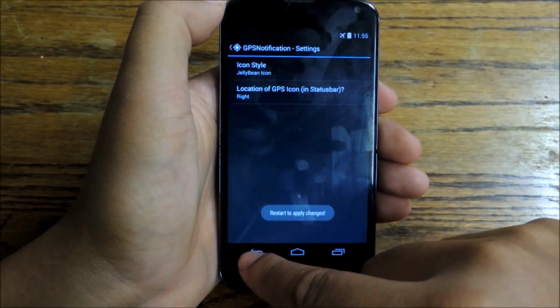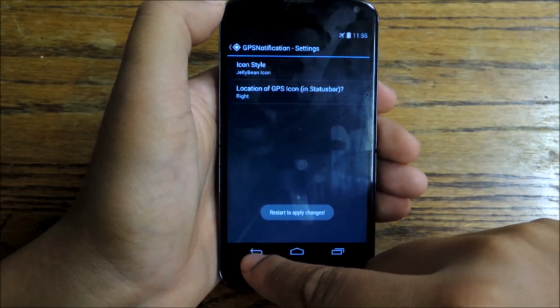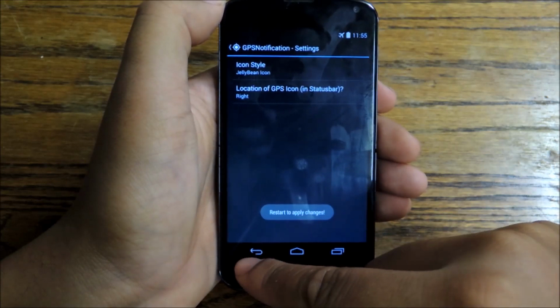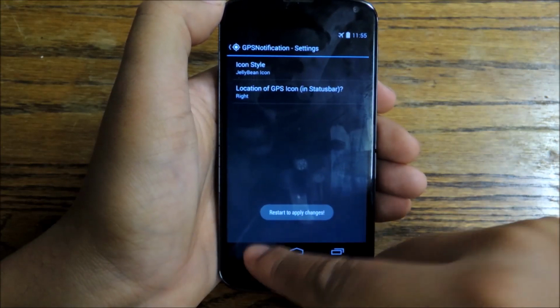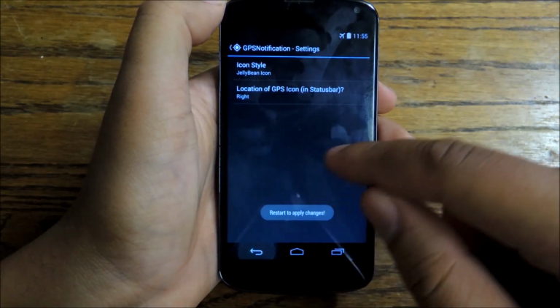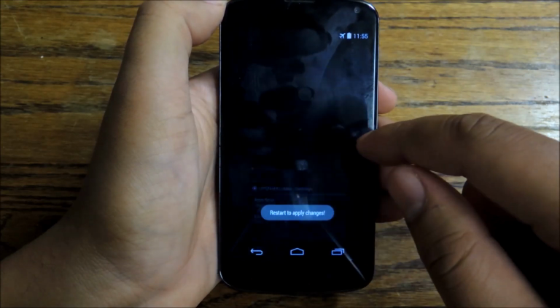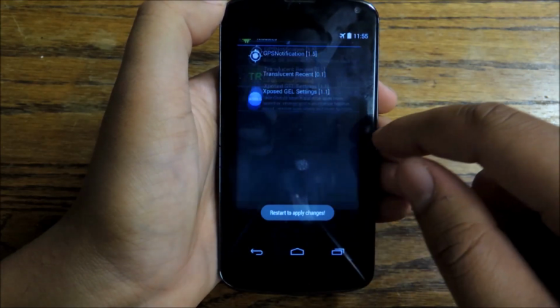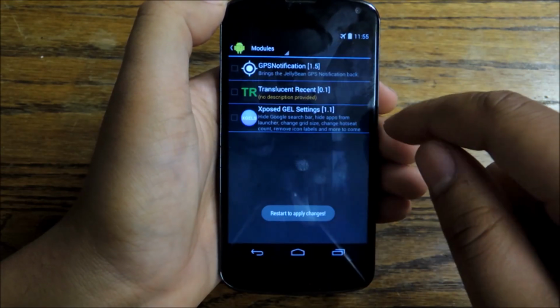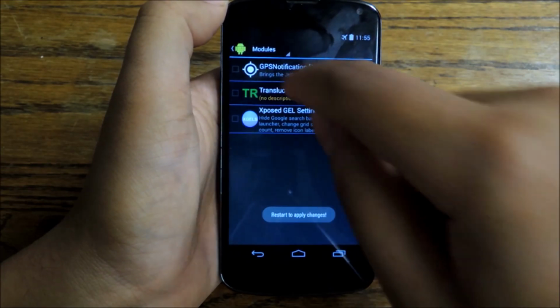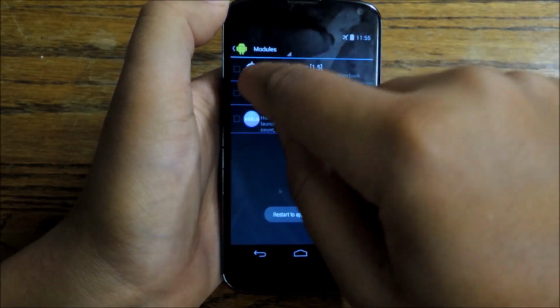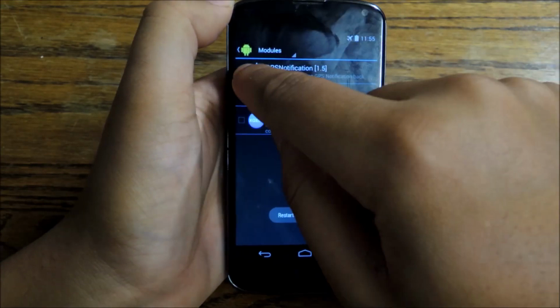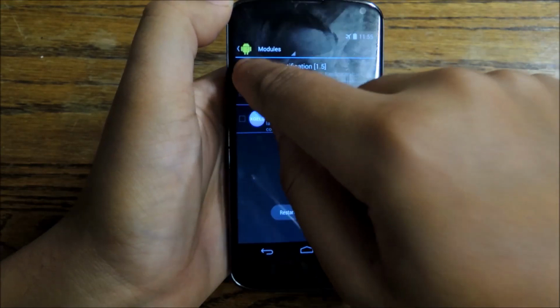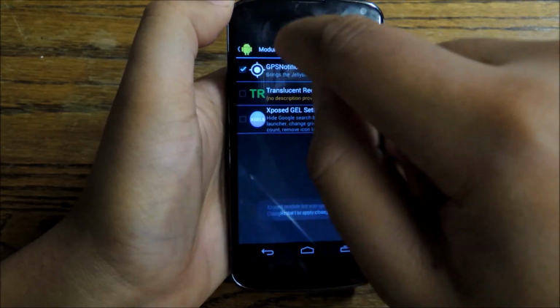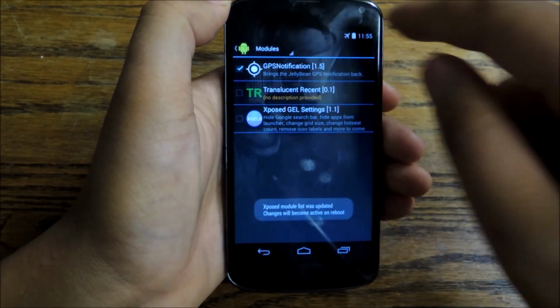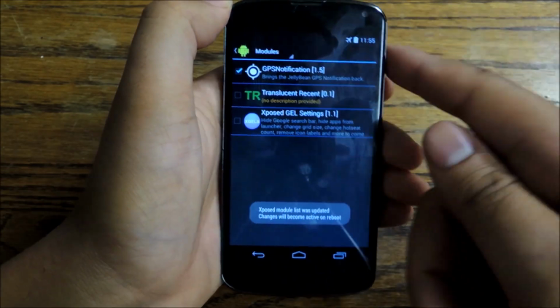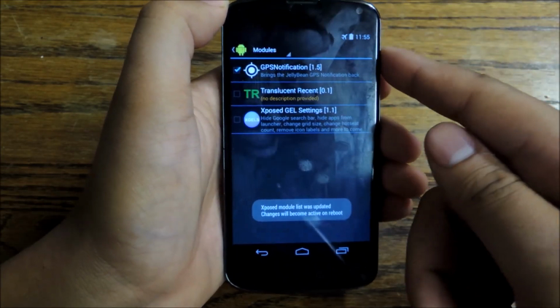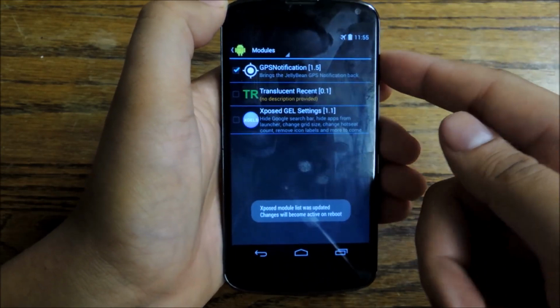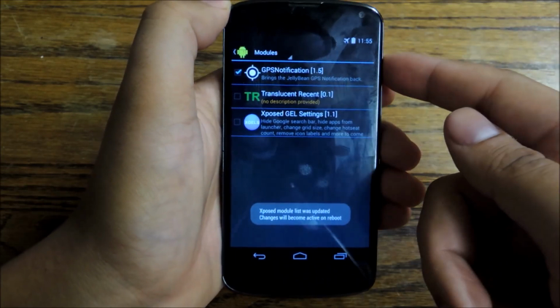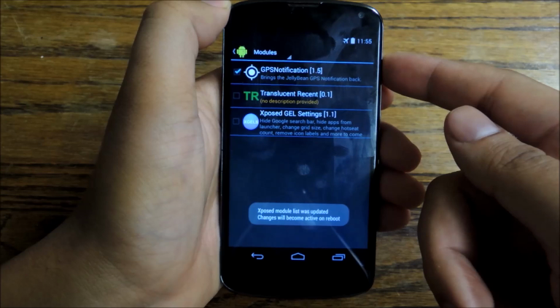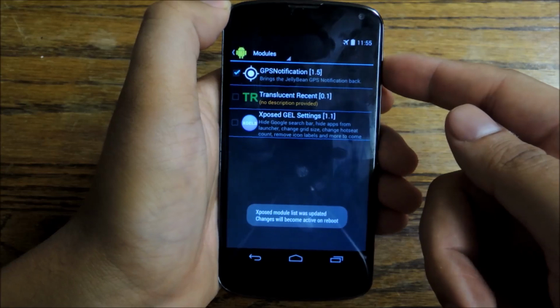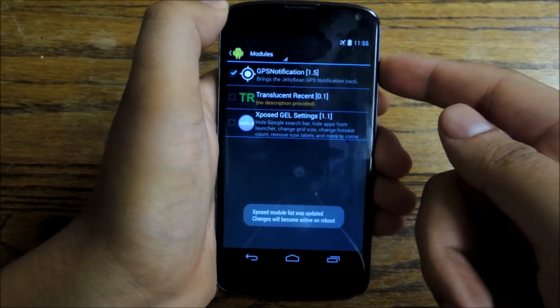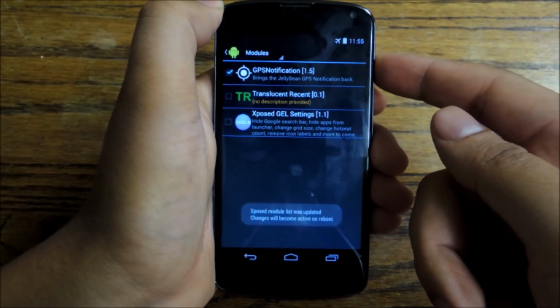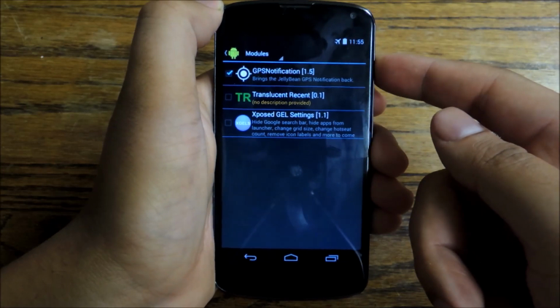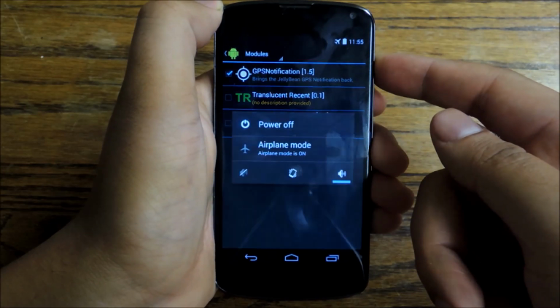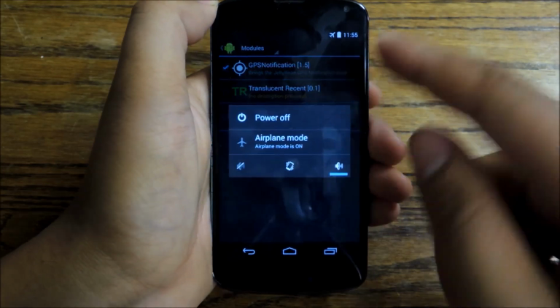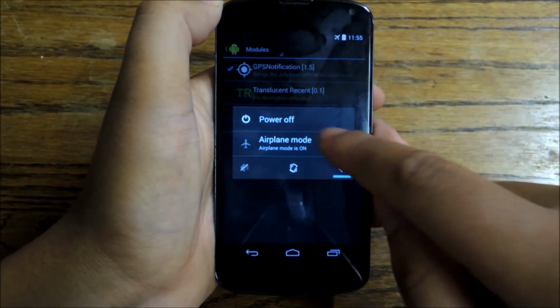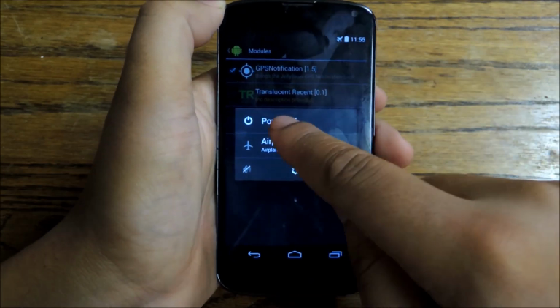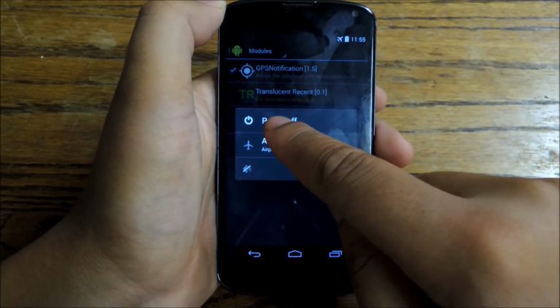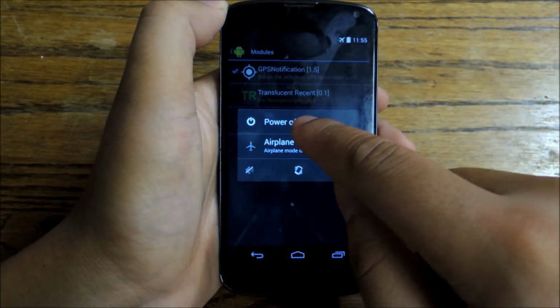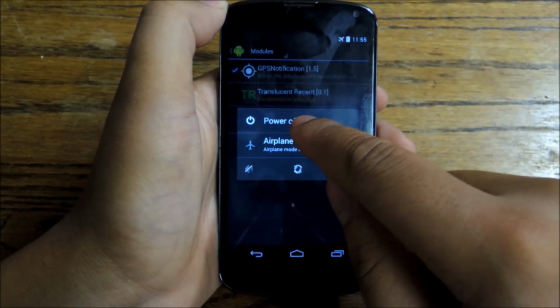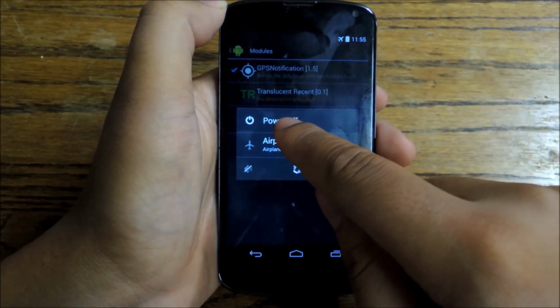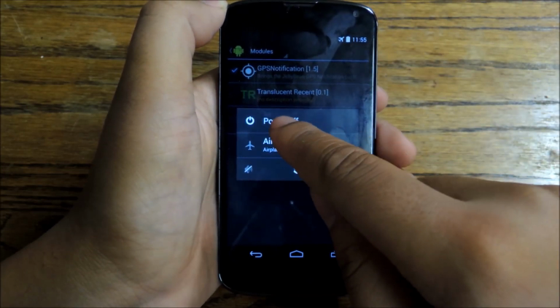Once you do that, making sure that the box is checked to activate the module, you're simply going to reboot your phone. I'm going to reboot my device right now by powering it off.